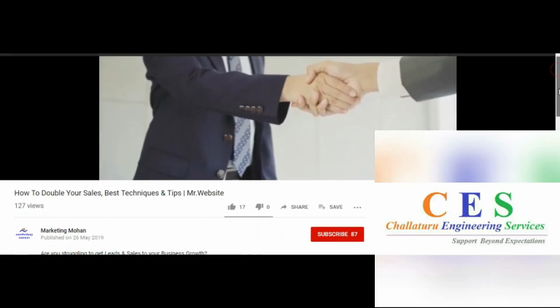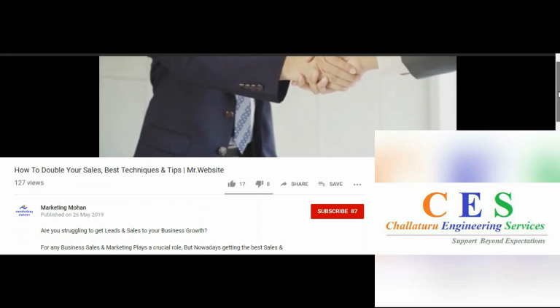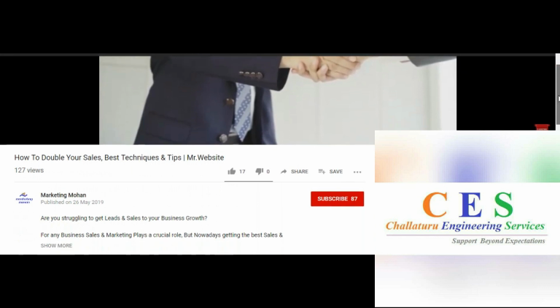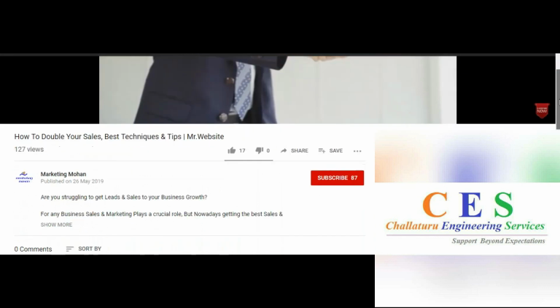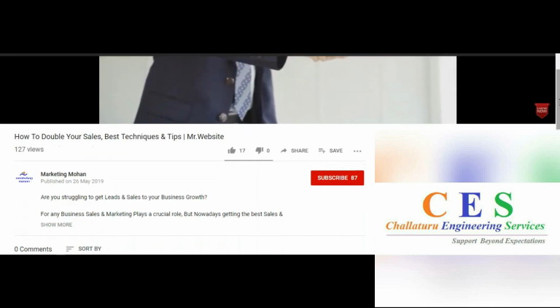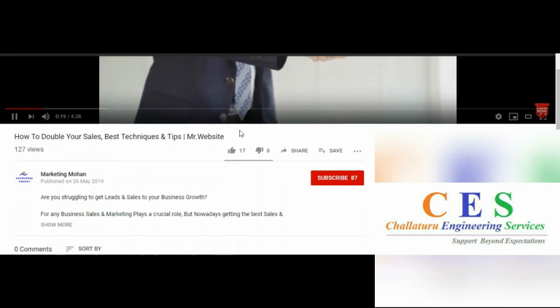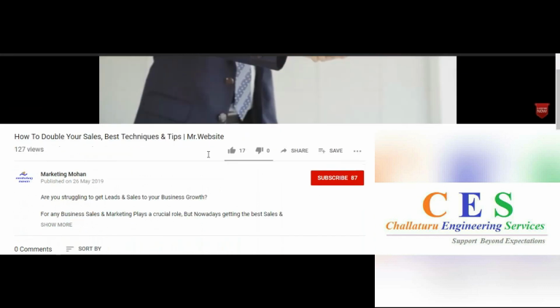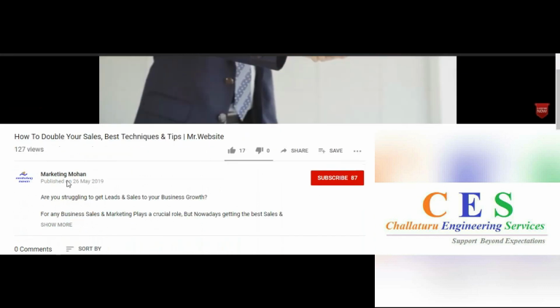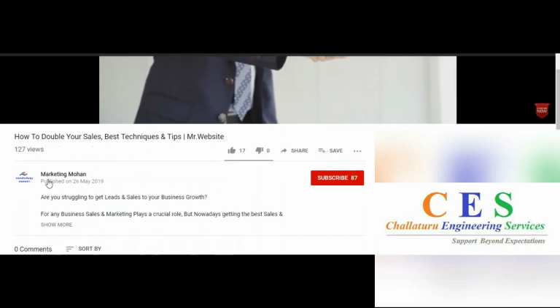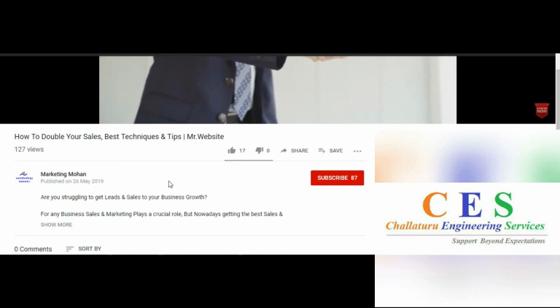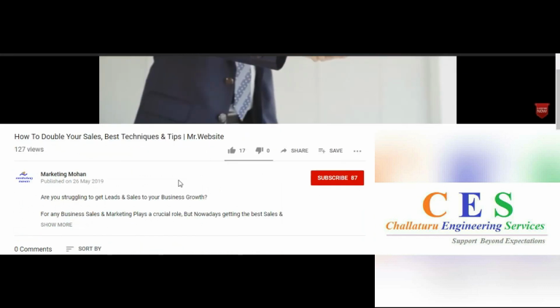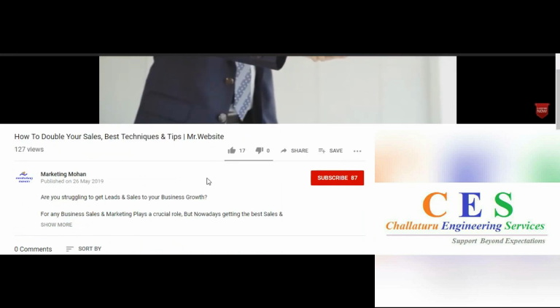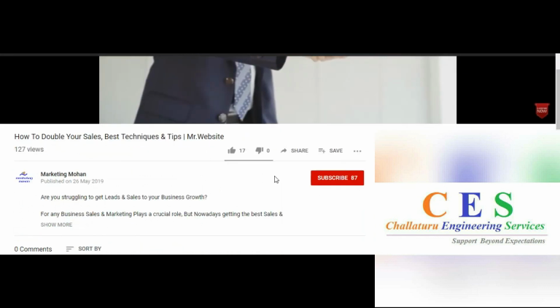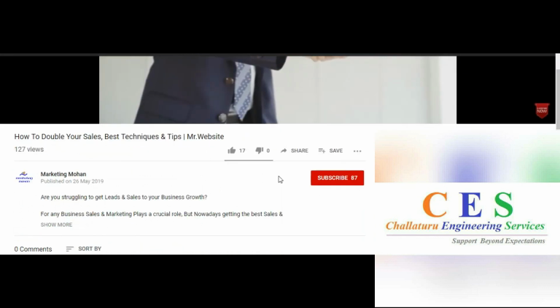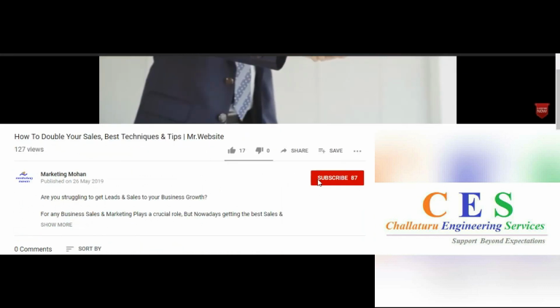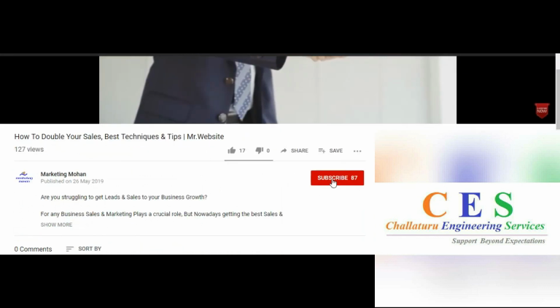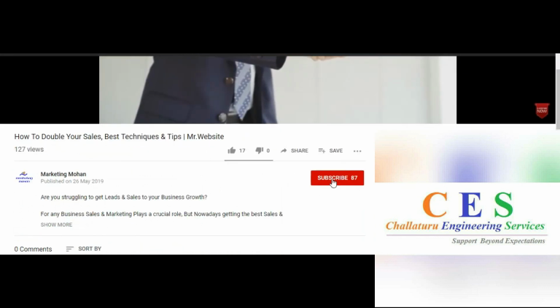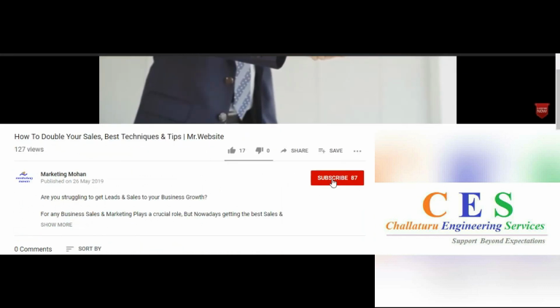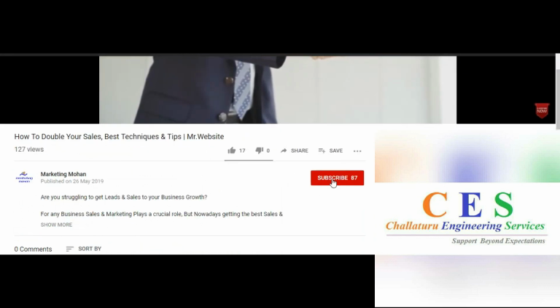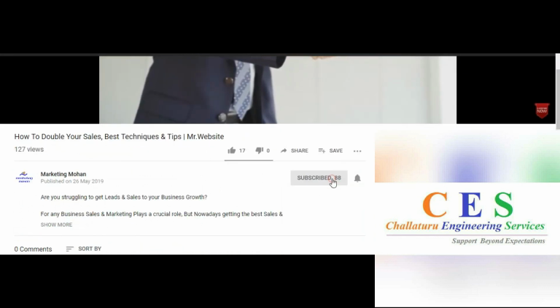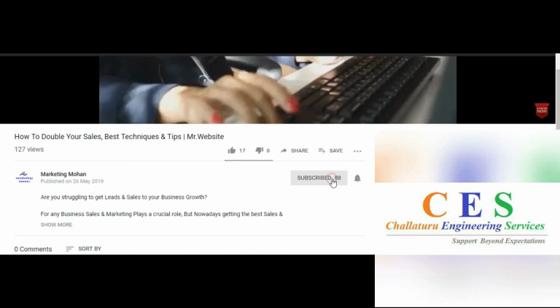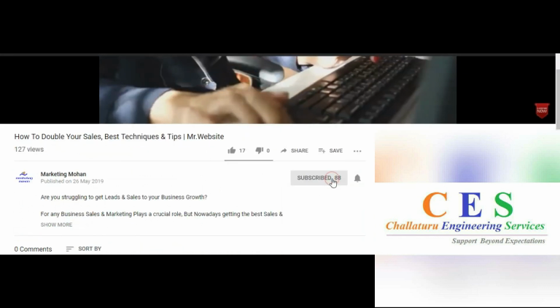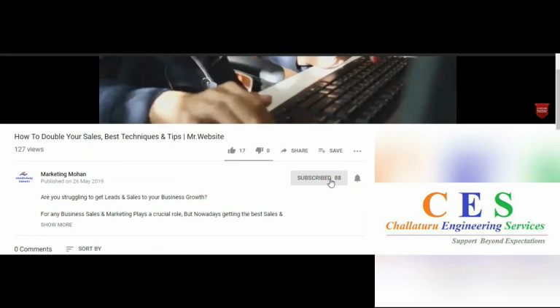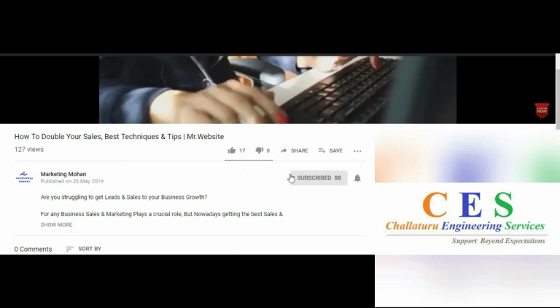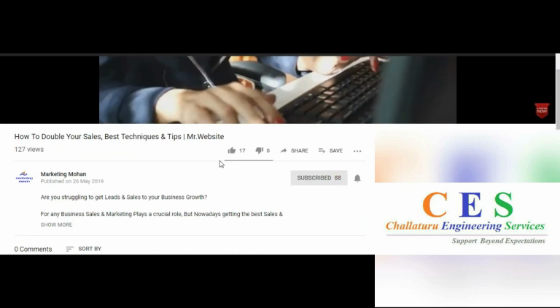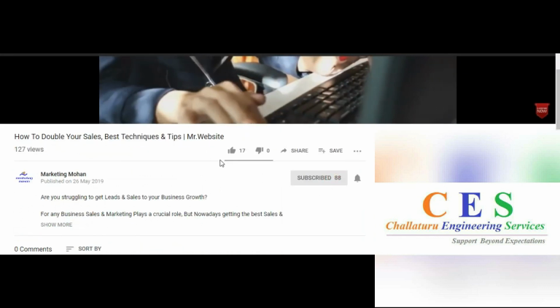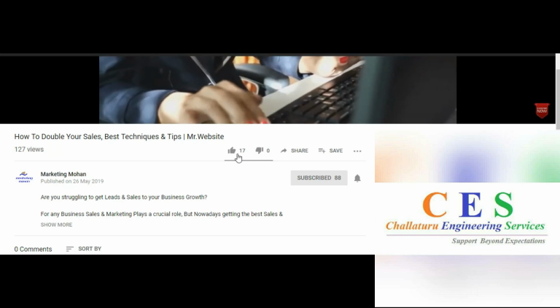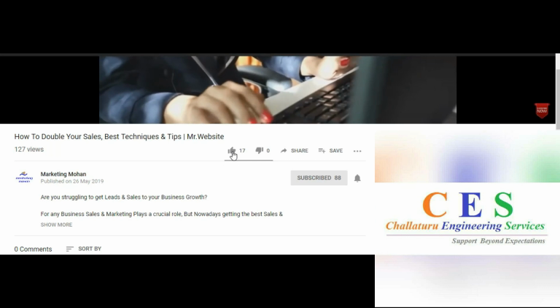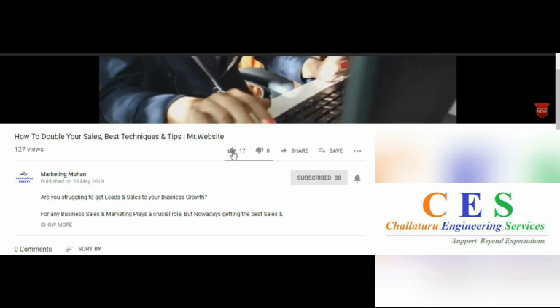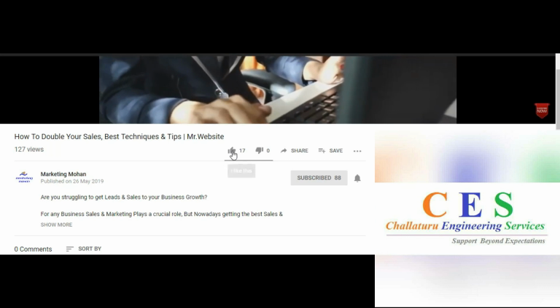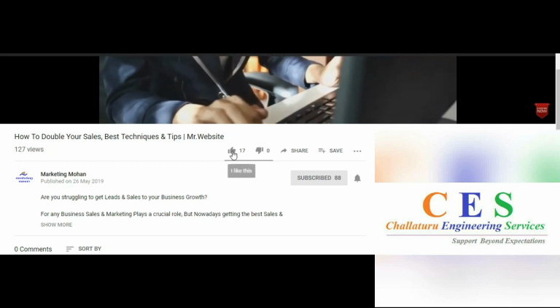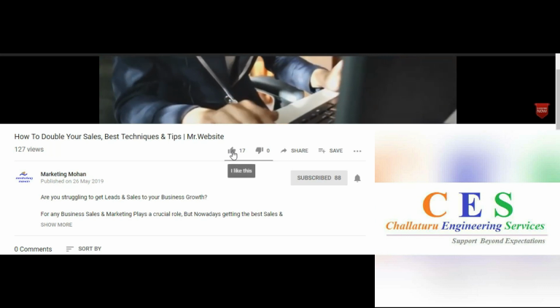Before we discuss about our topic, please subscribe to our channel for latest marketing and motivational videos.